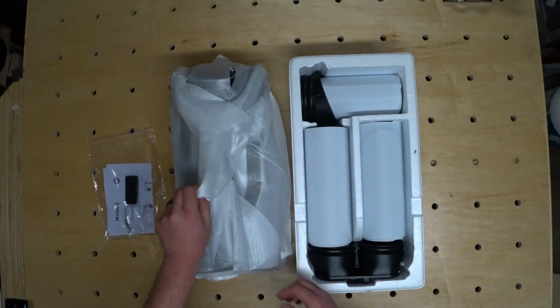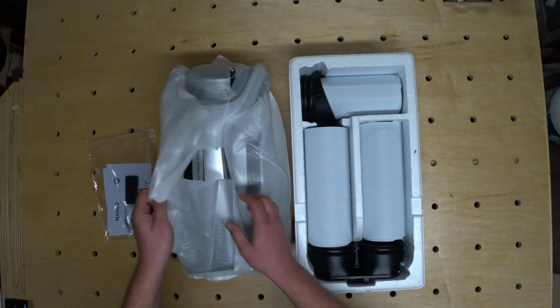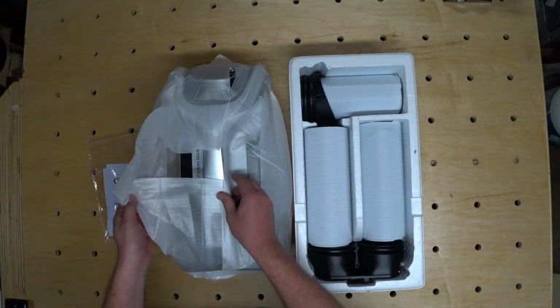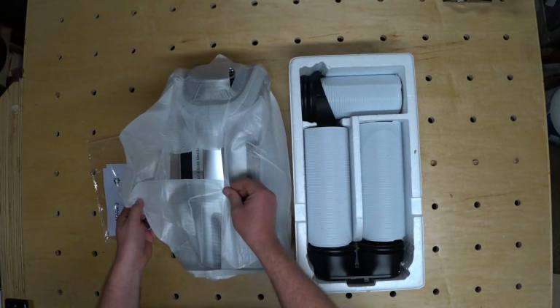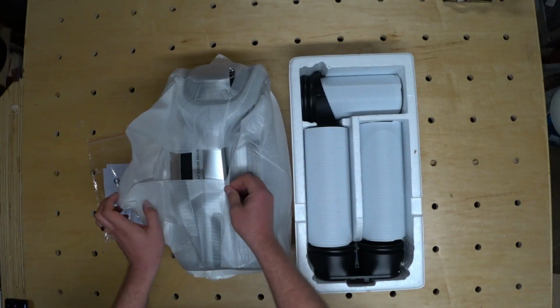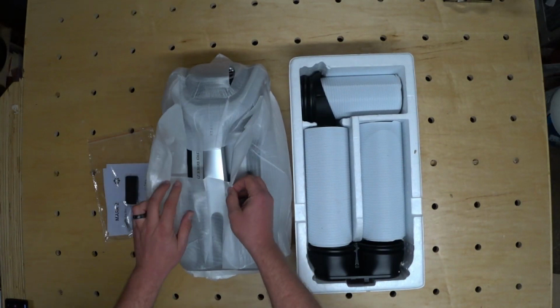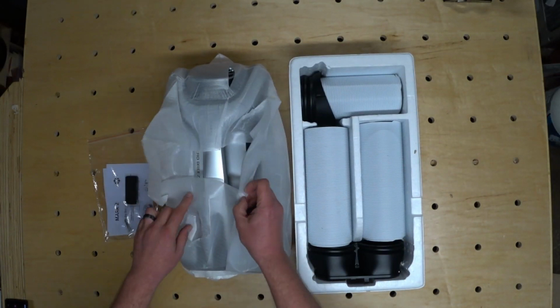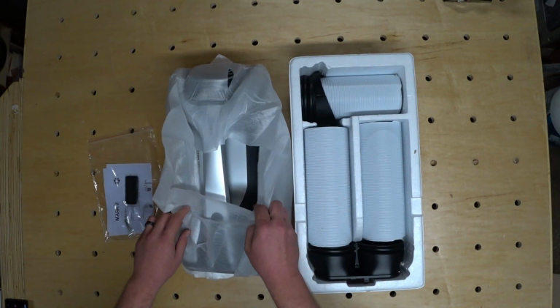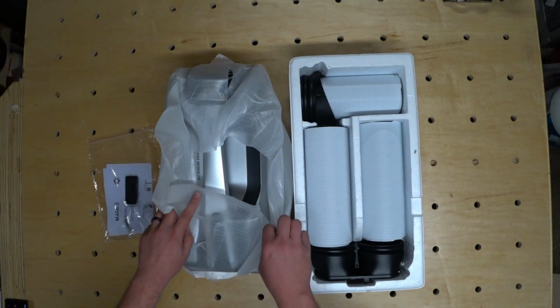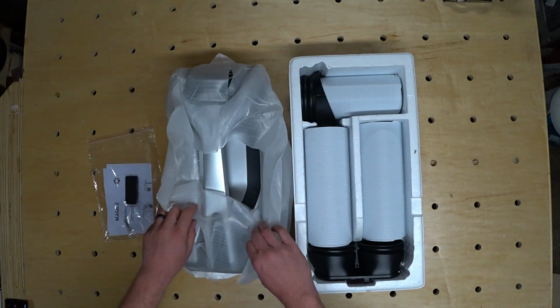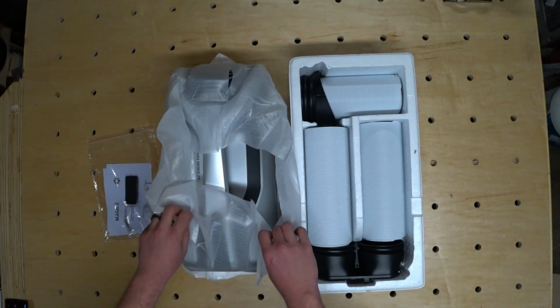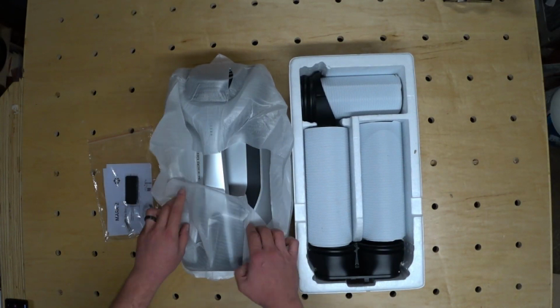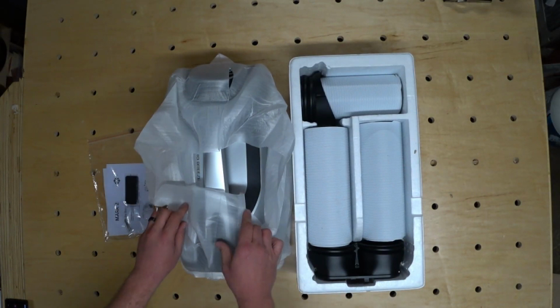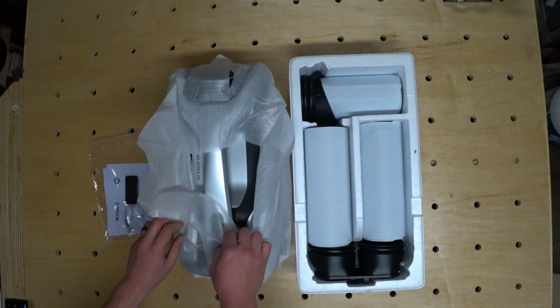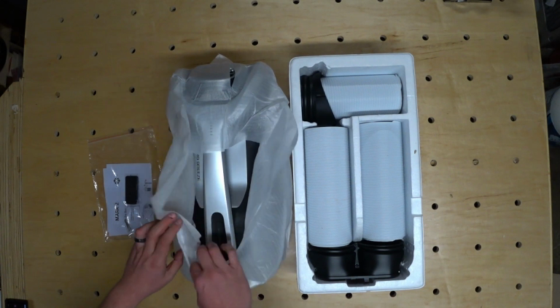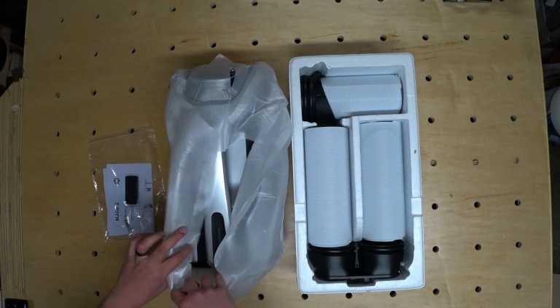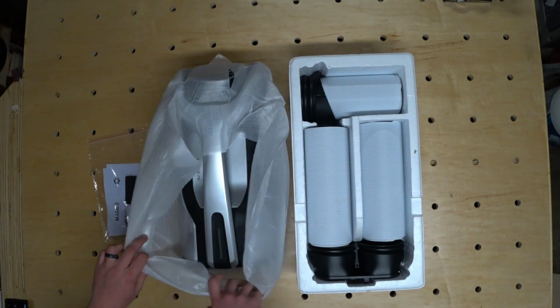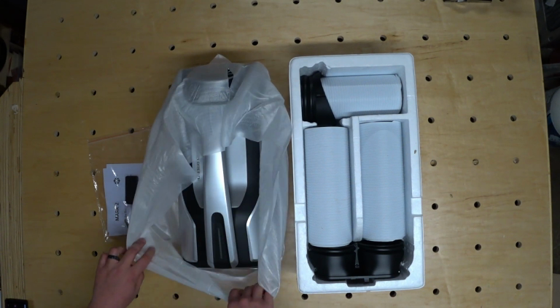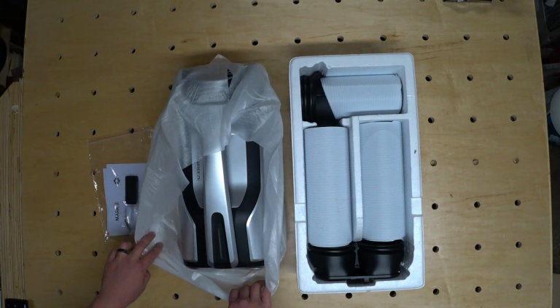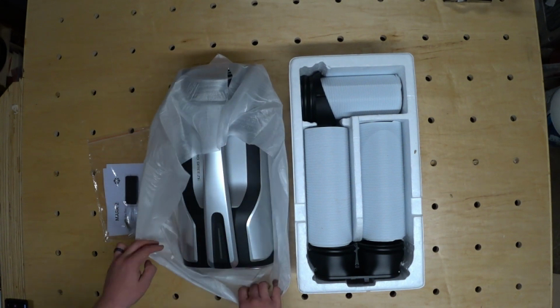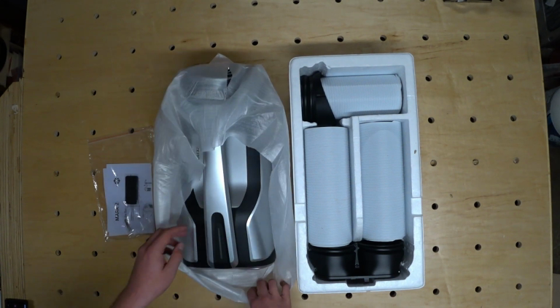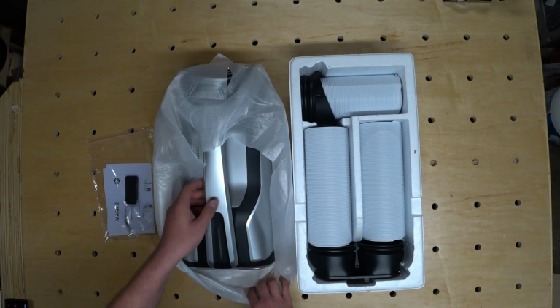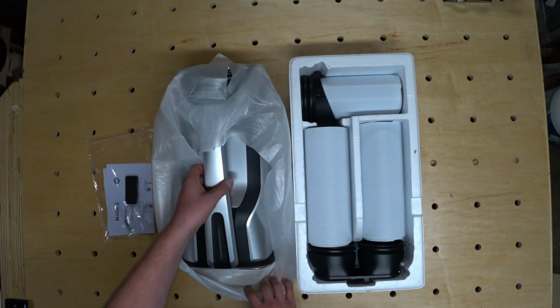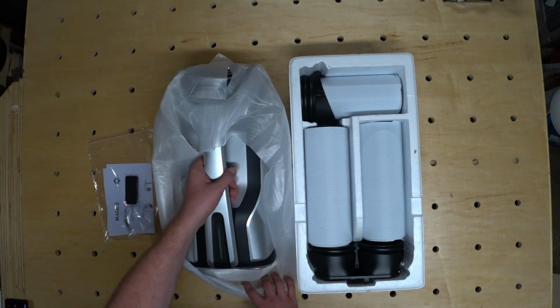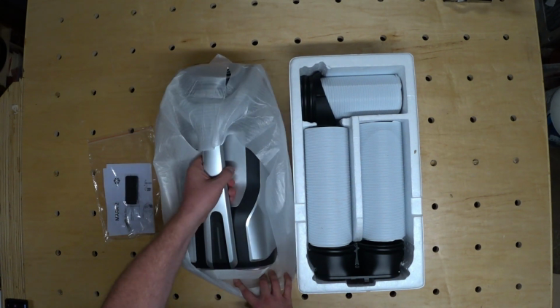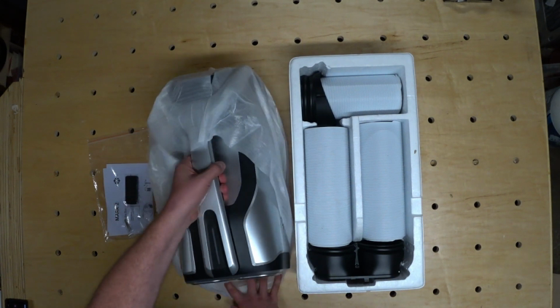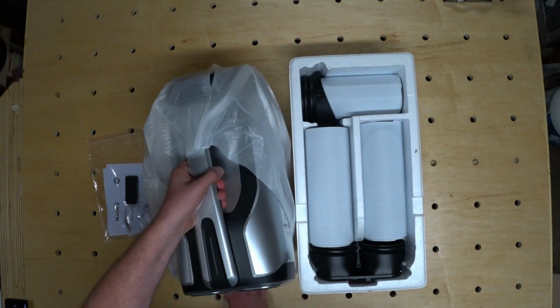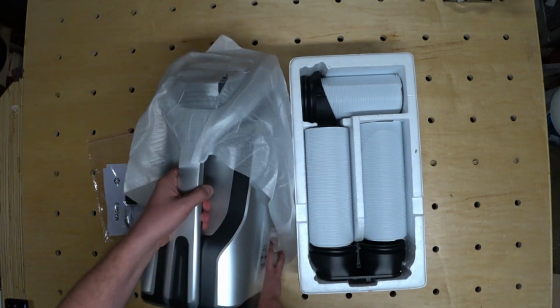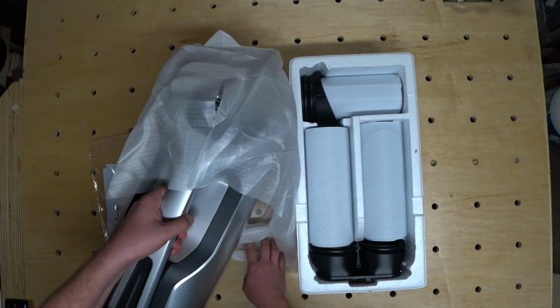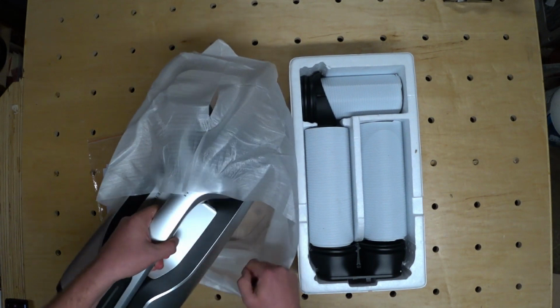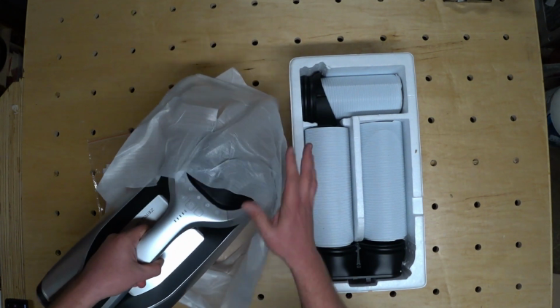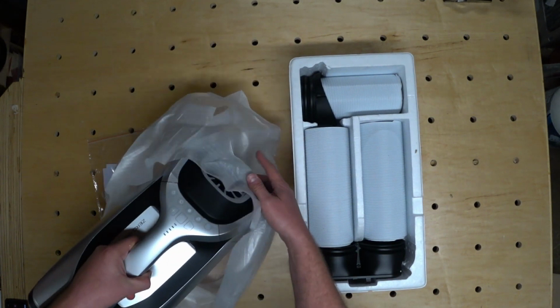Overall the packaging on the Mark II seems to be more secure than the original Zero Breeze, so that's a good start.